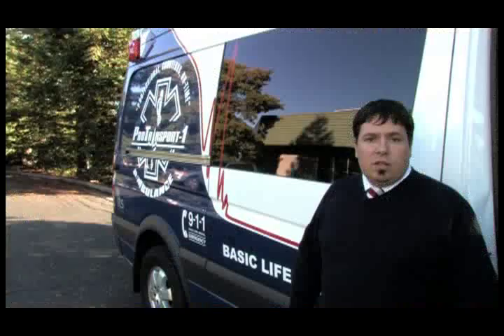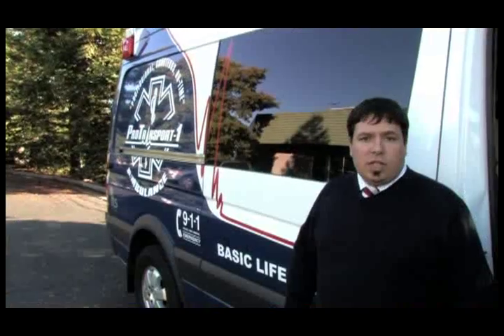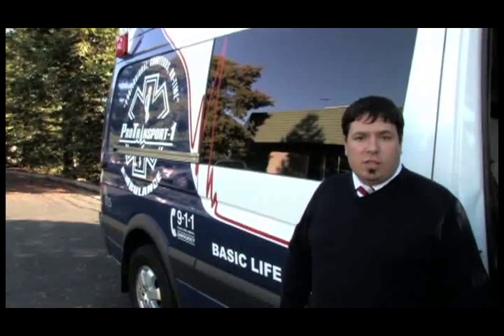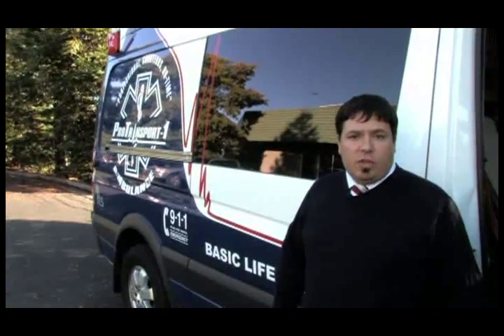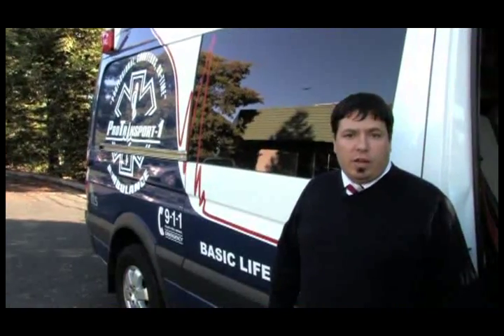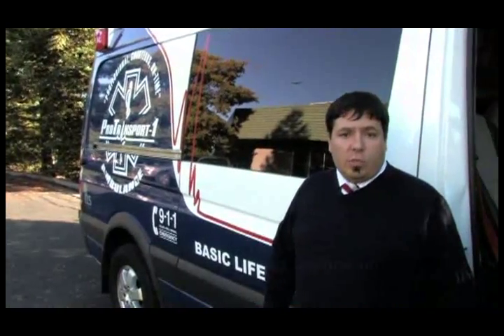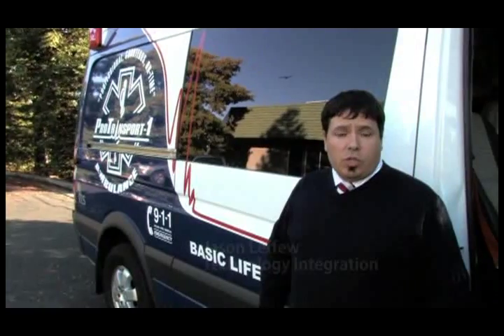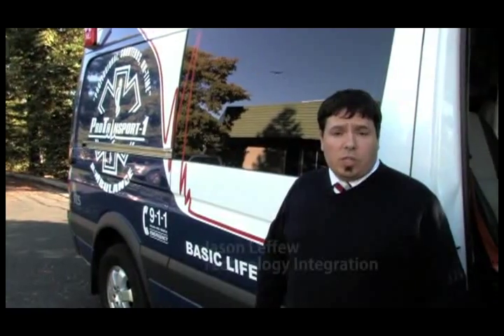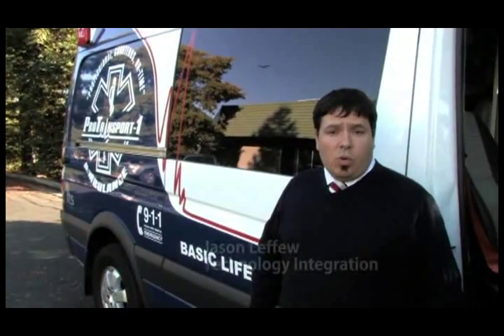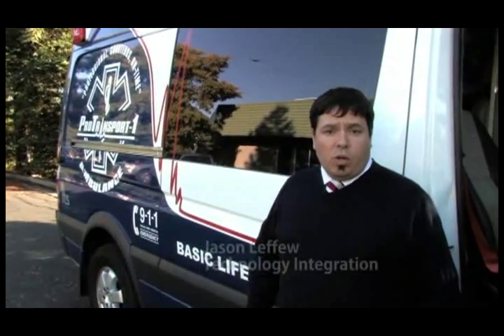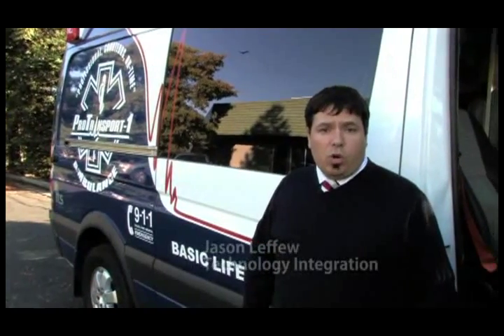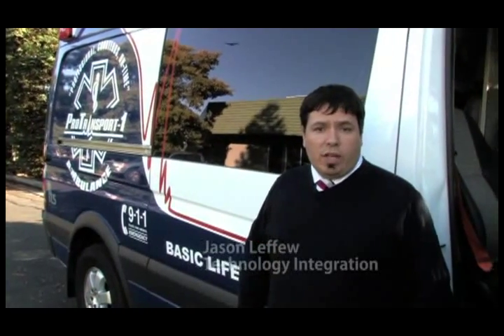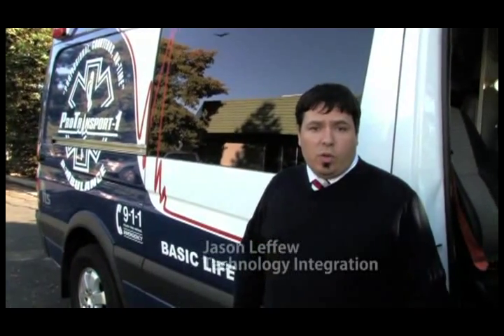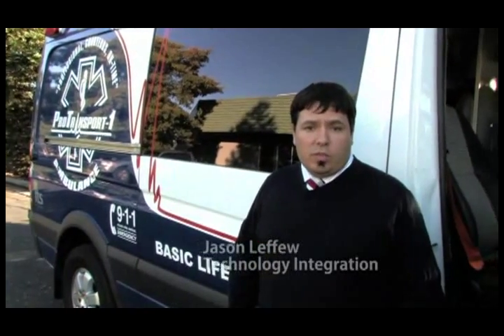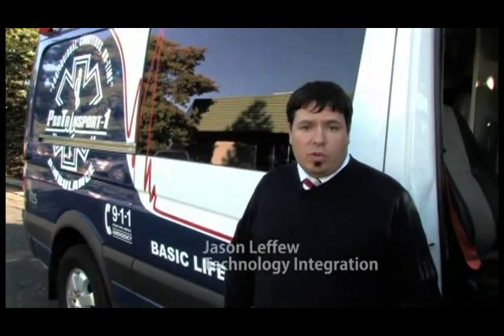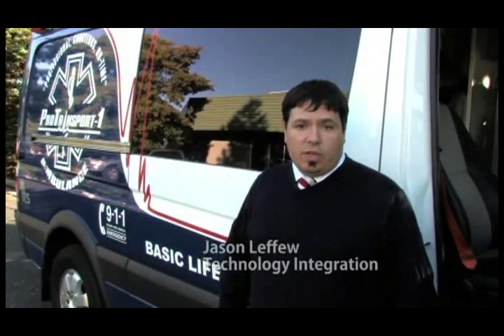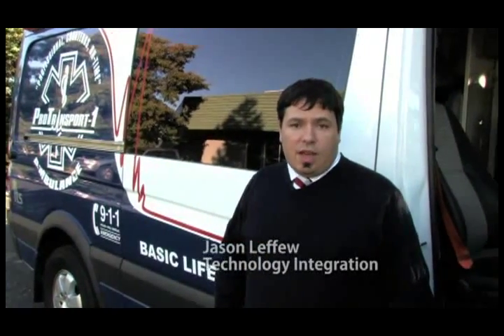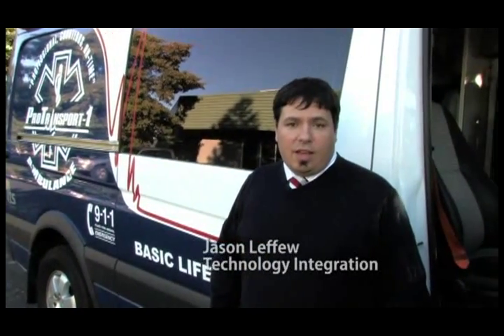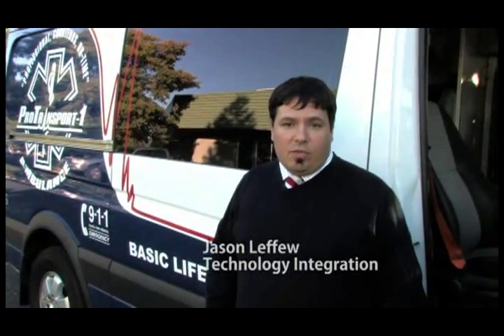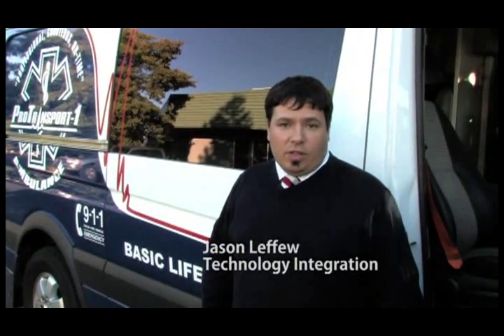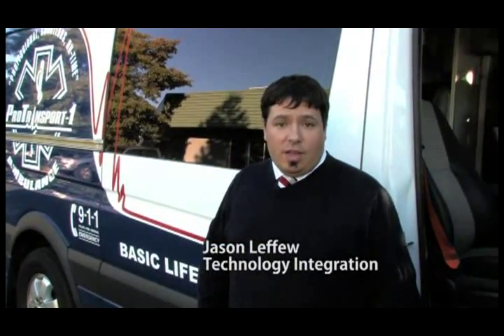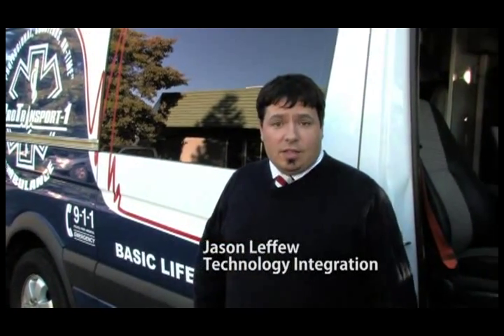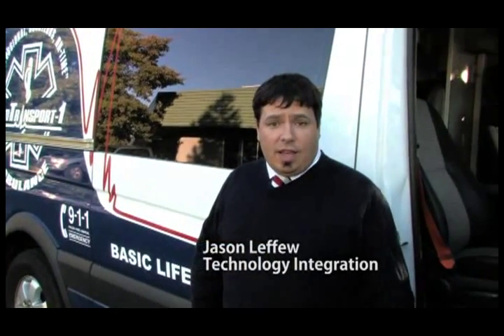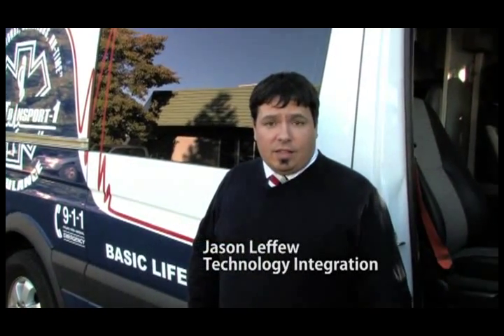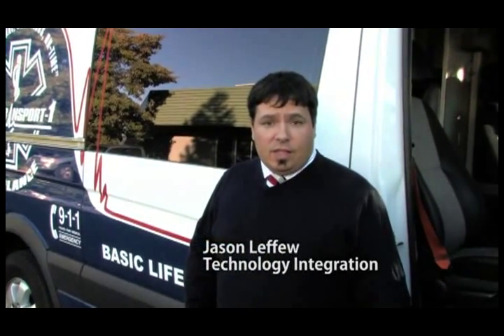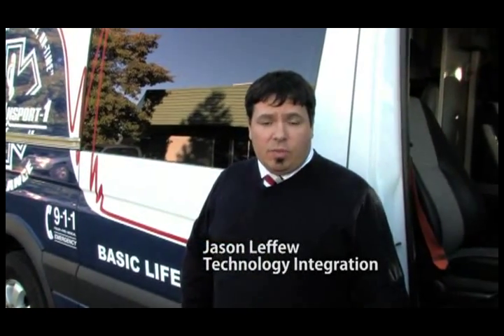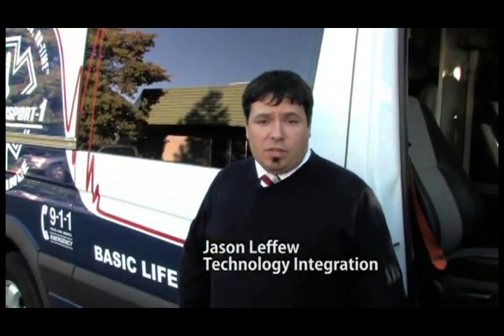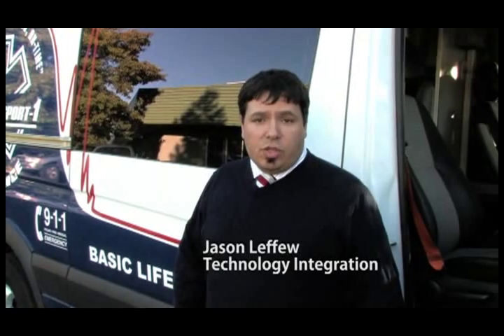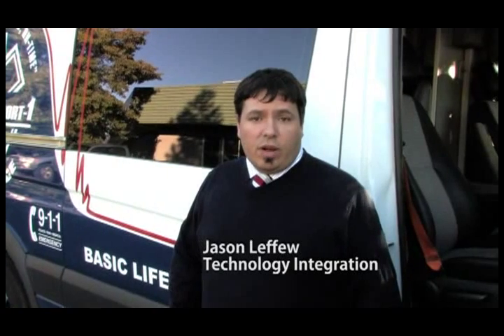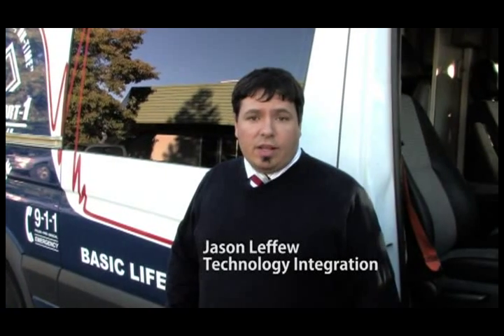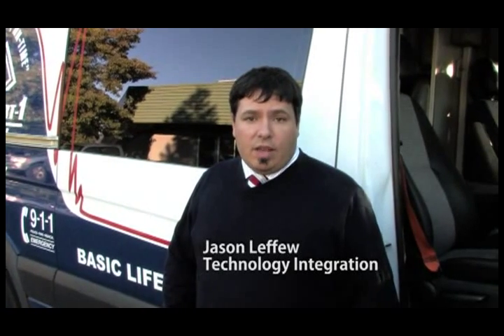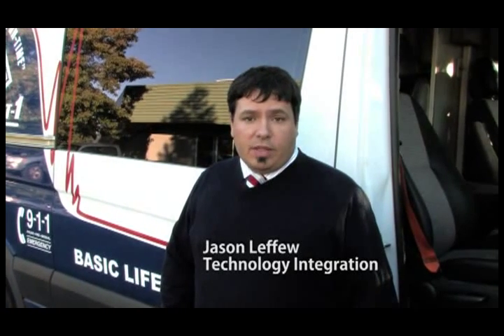Jason LeFue here at the Pro Transport One World Headquarters in beautiful Cotati, California. Today I'd like to take a few minutes to show you our connected ambulance.